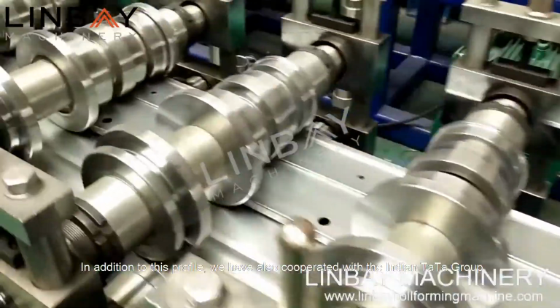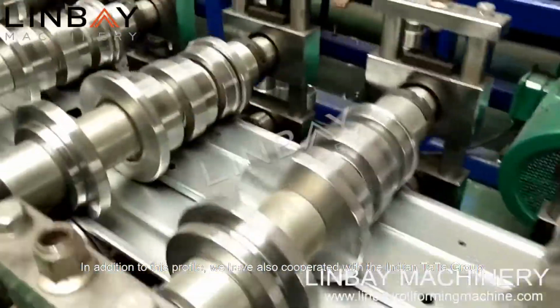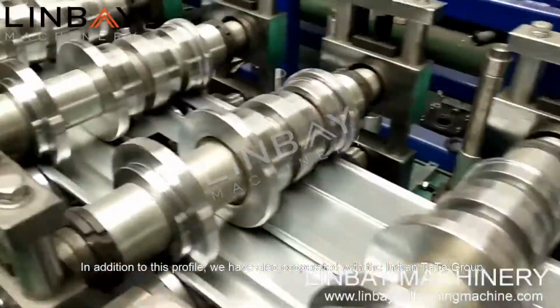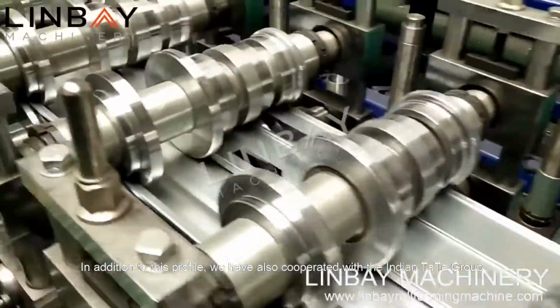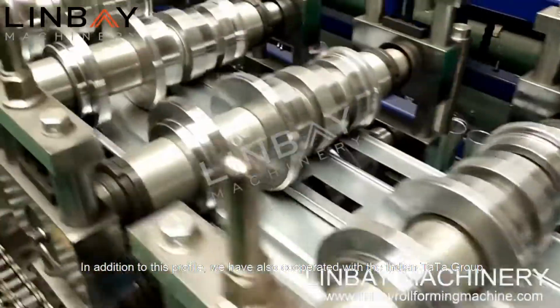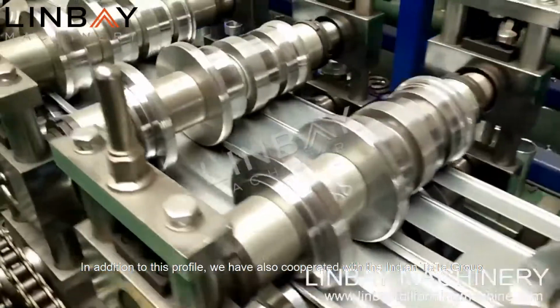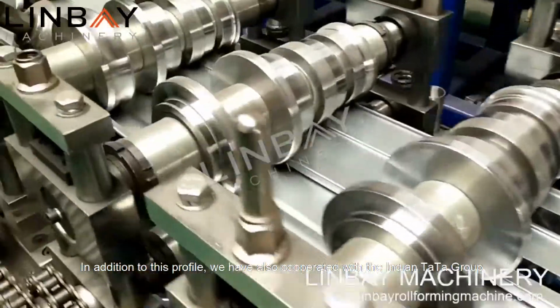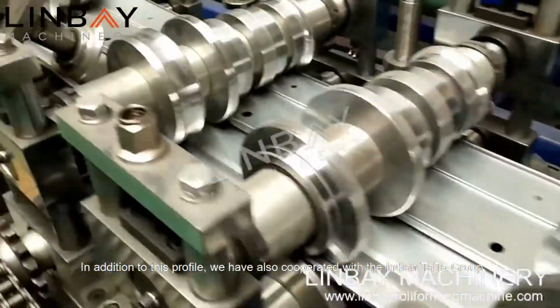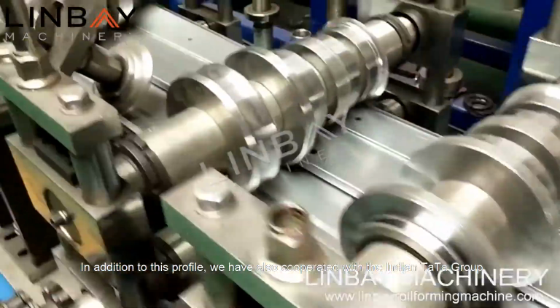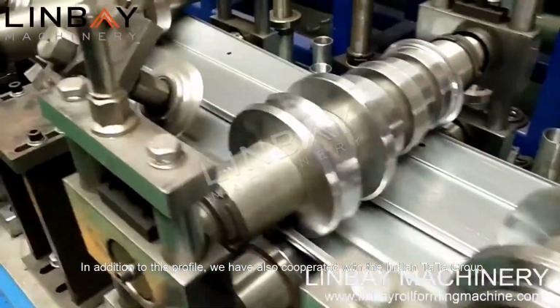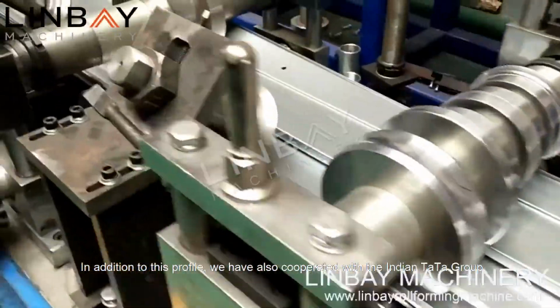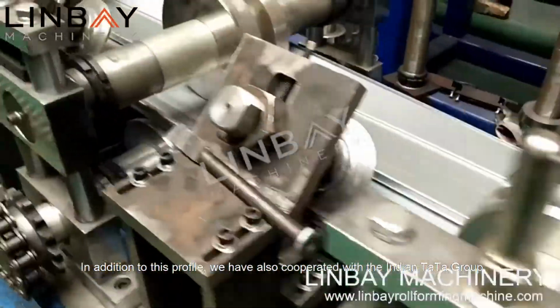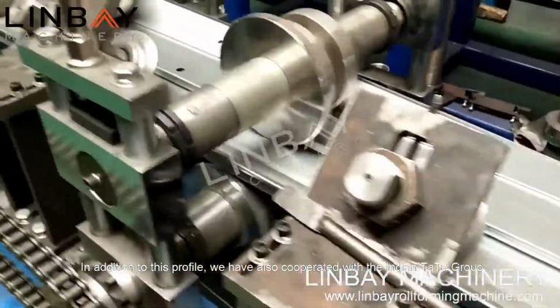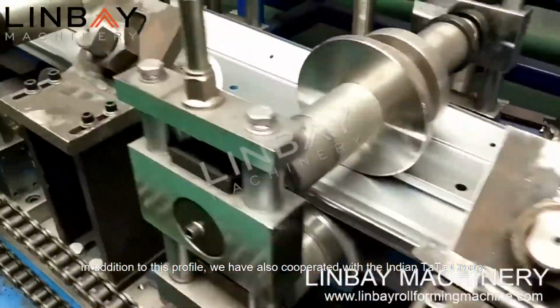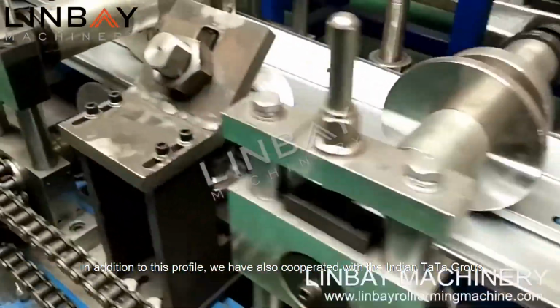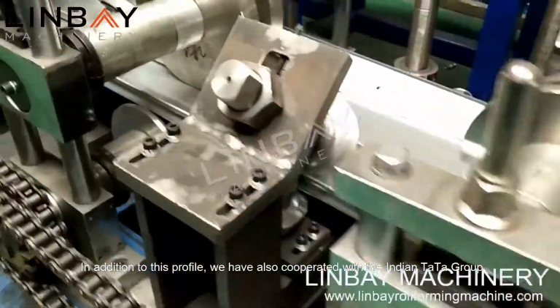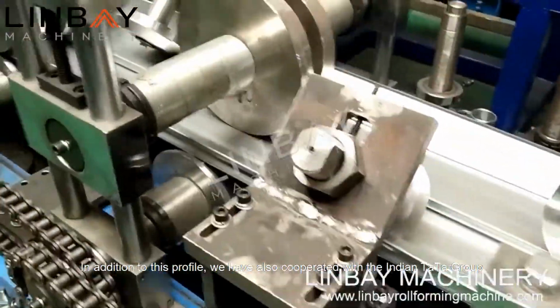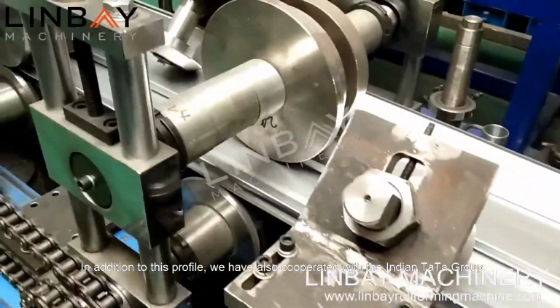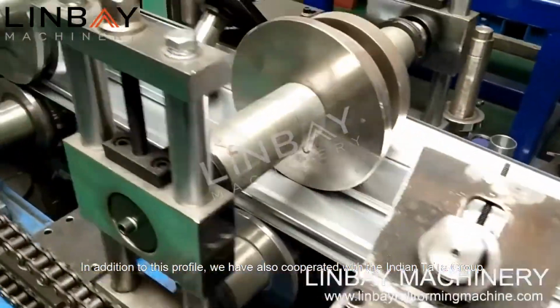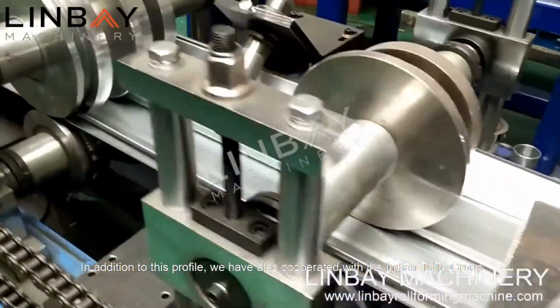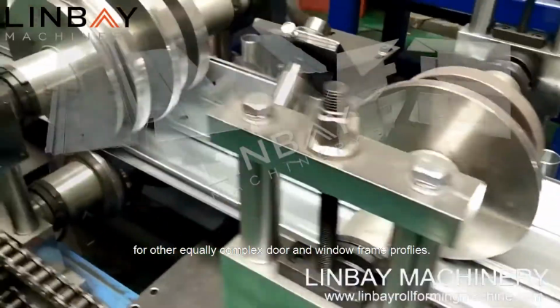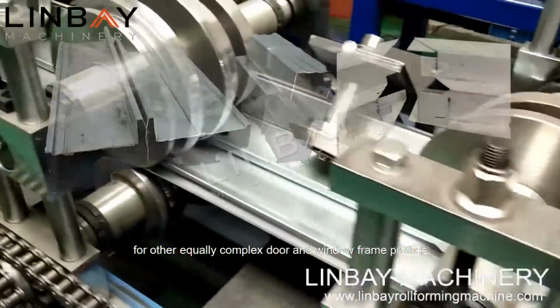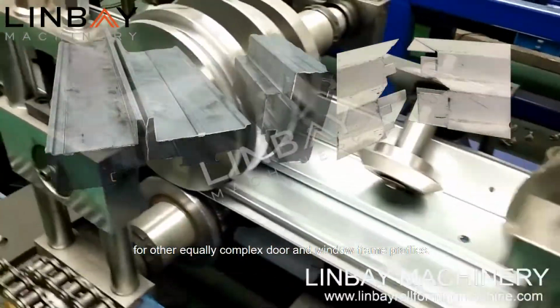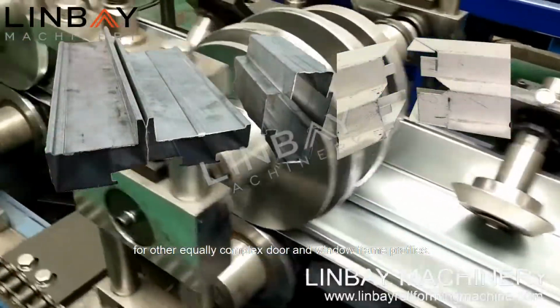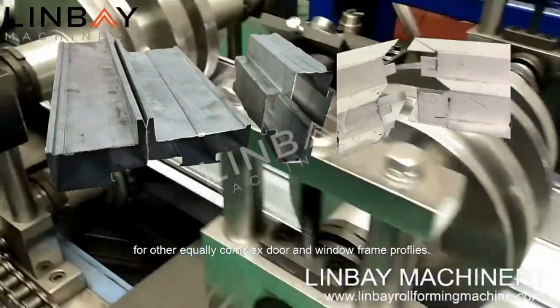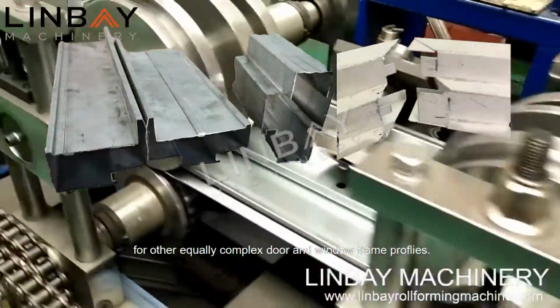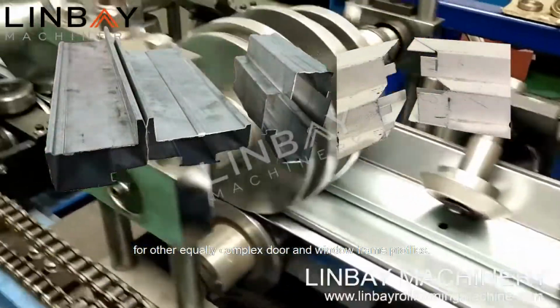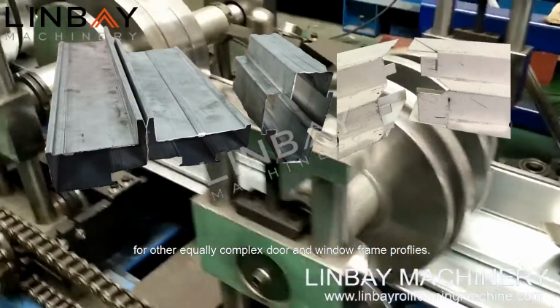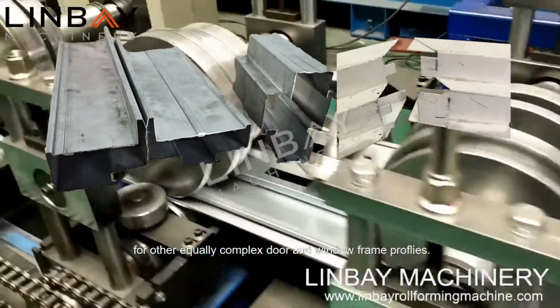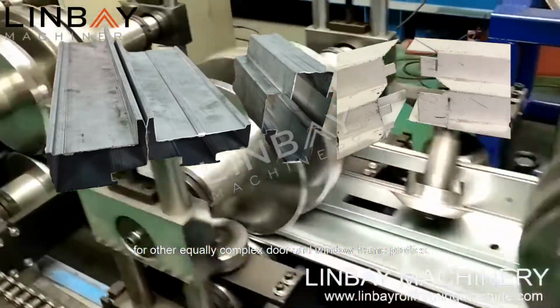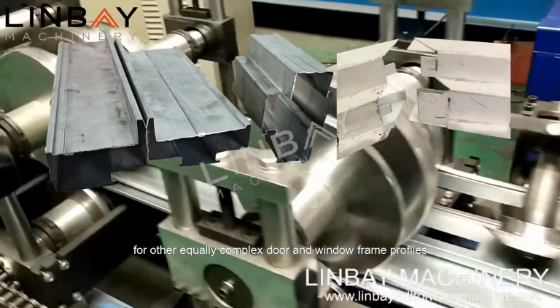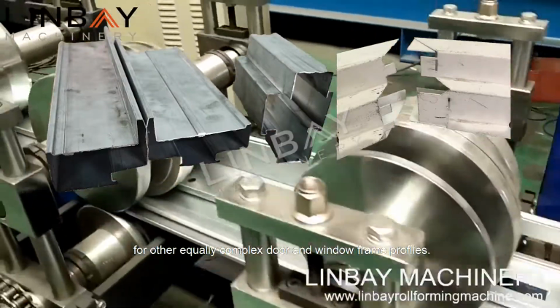In addition to this profile, we have also cooperated with the Indian Tata Group for other equally complex door and window frame profiles.